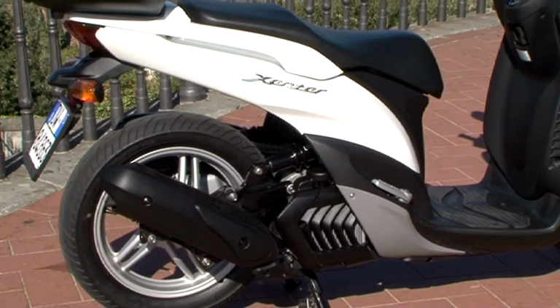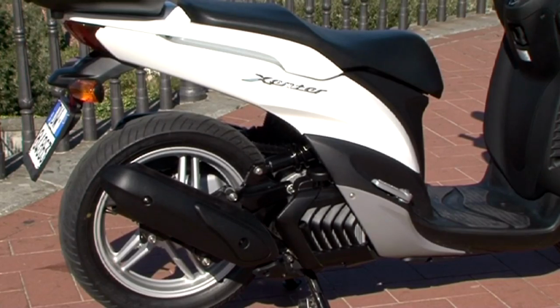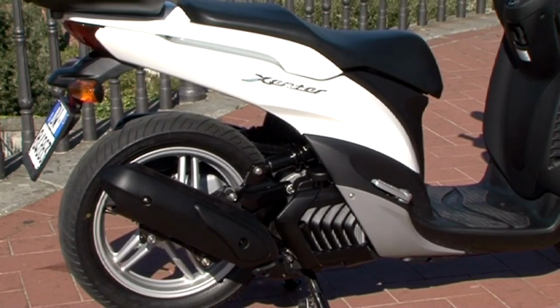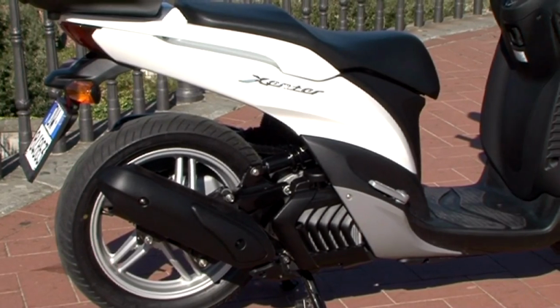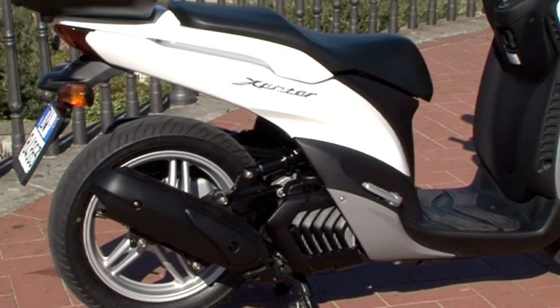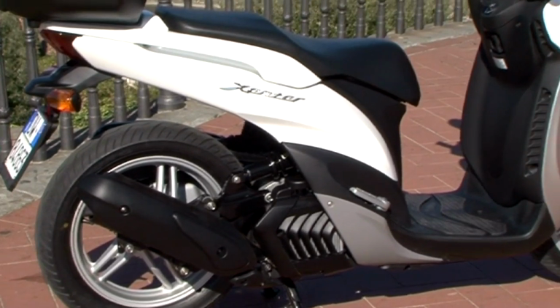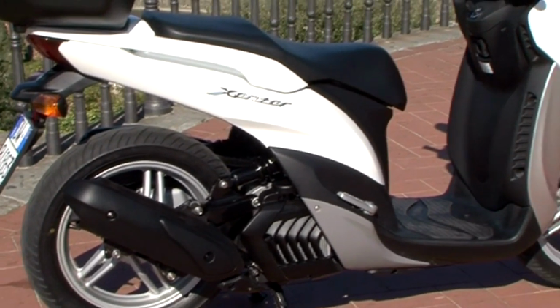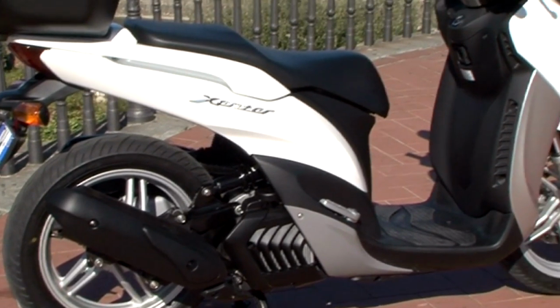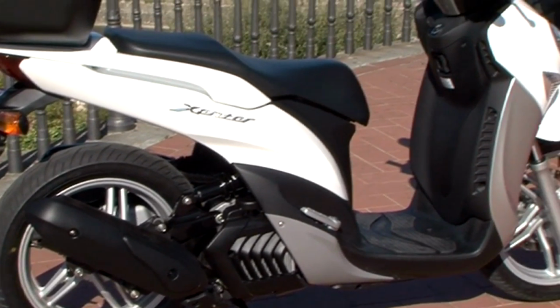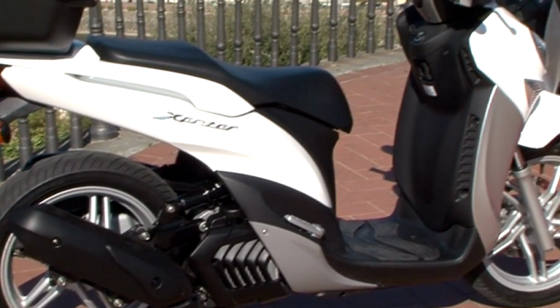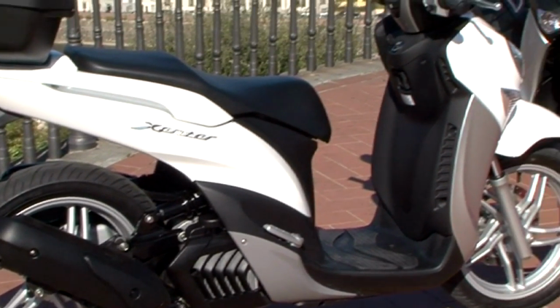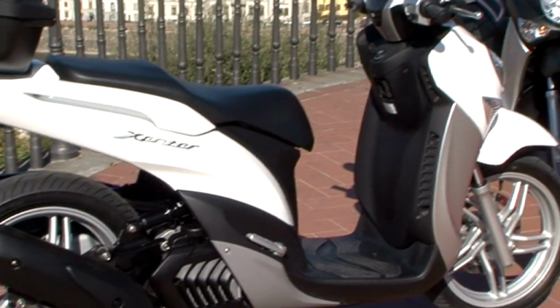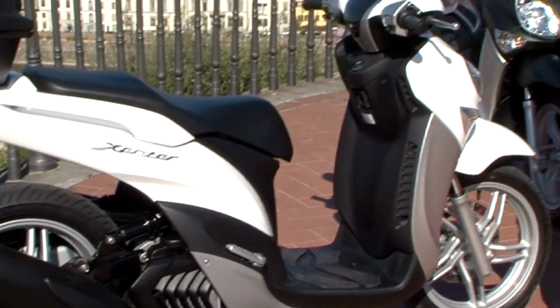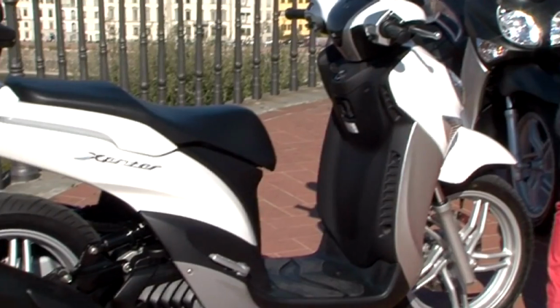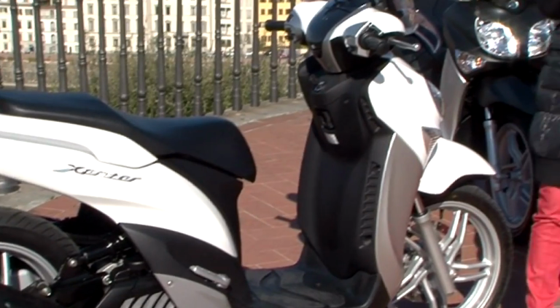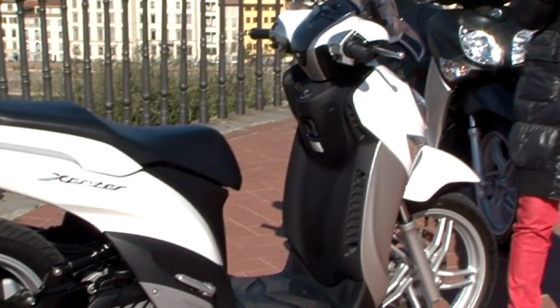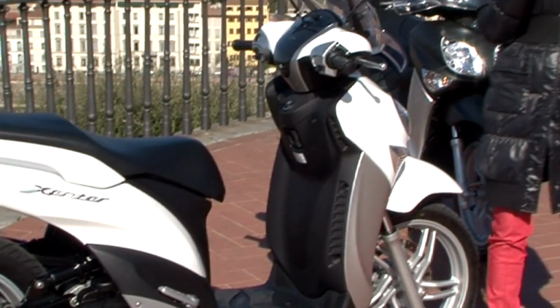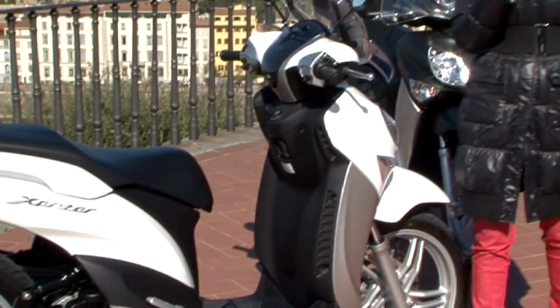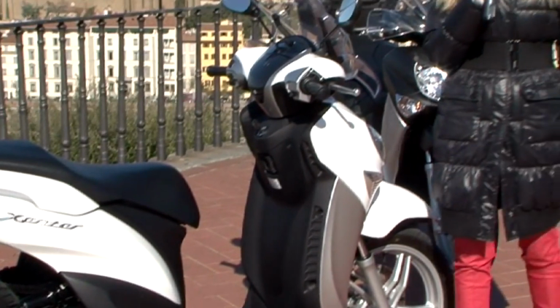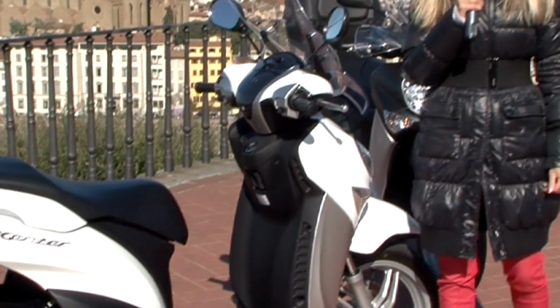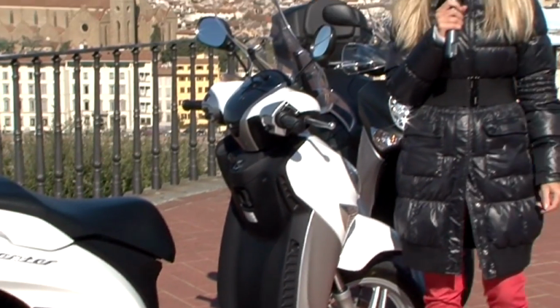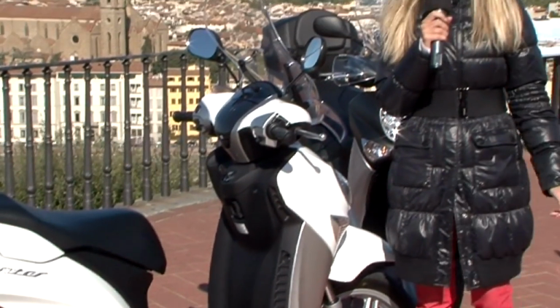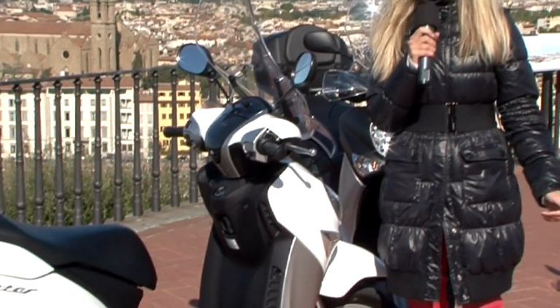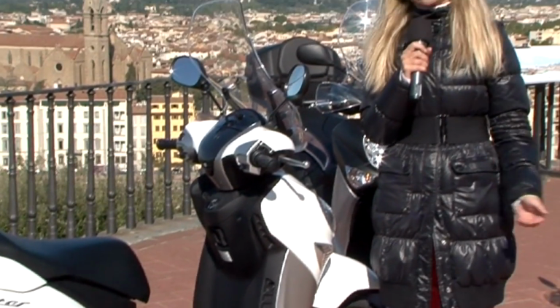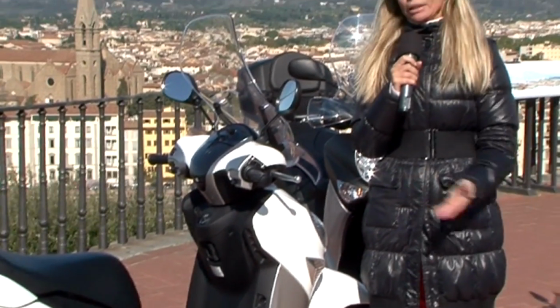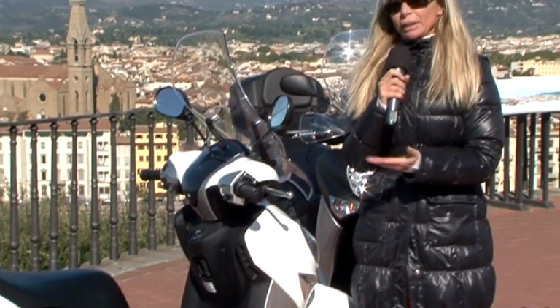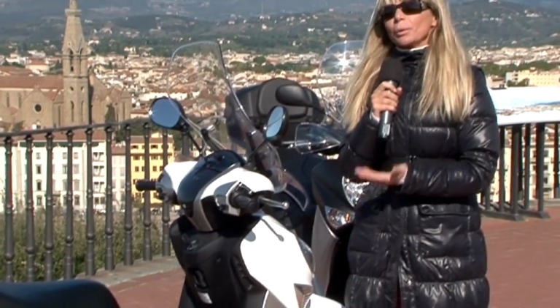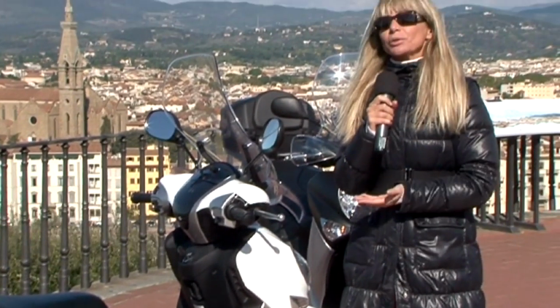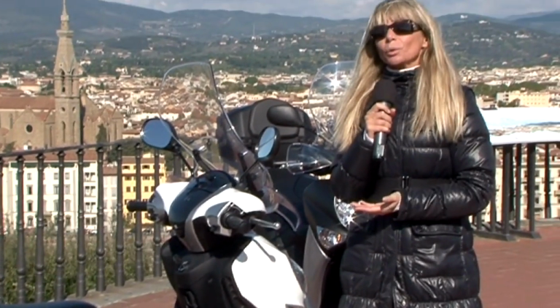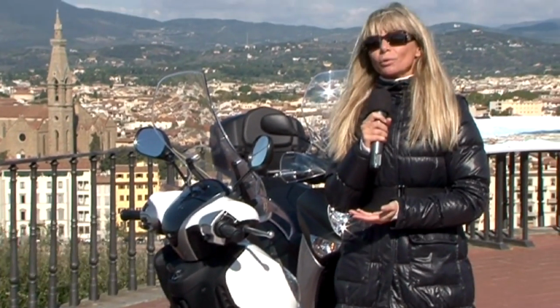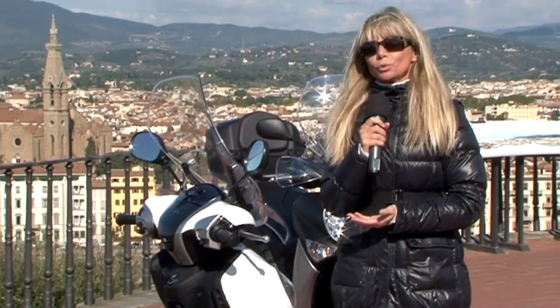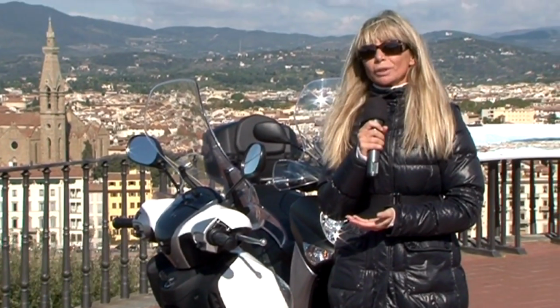La fruibilità dell'X-Max e la tecnologia del T-Max si uniscono per dare vita a questo nuovo scooter.